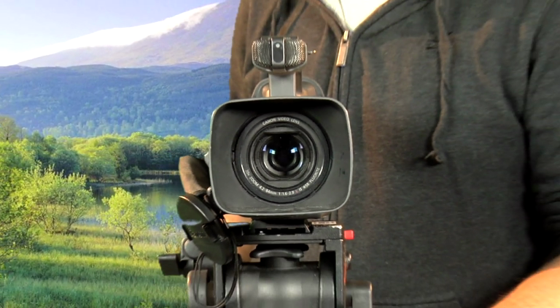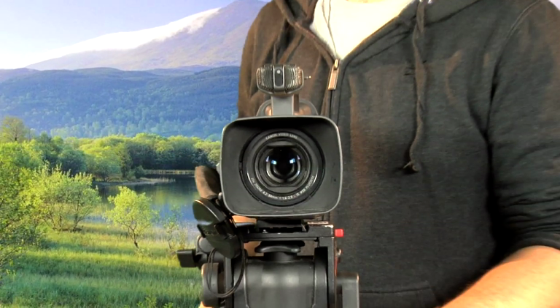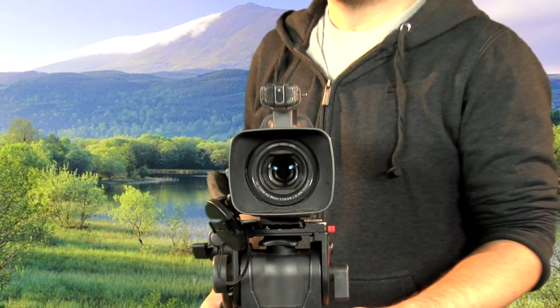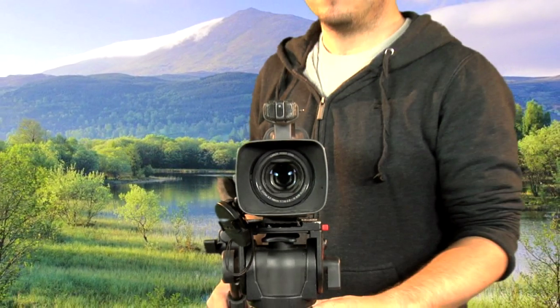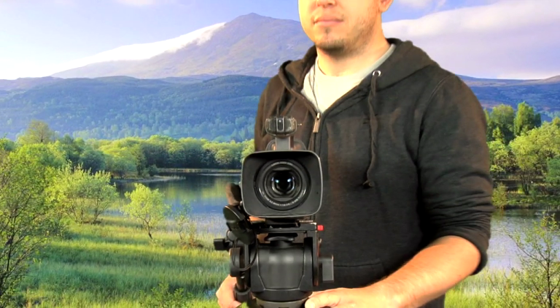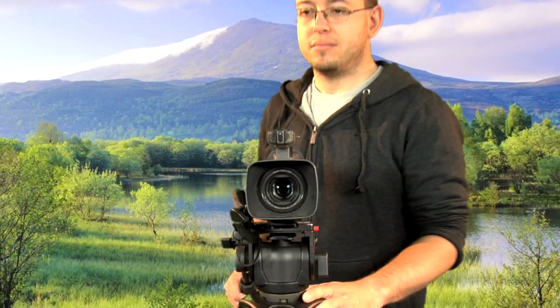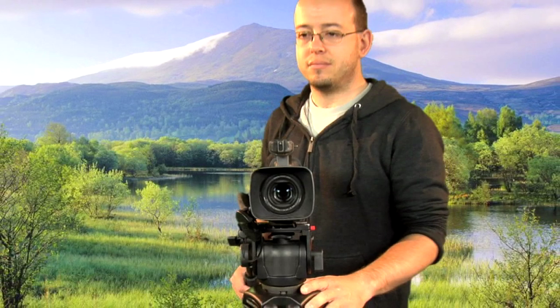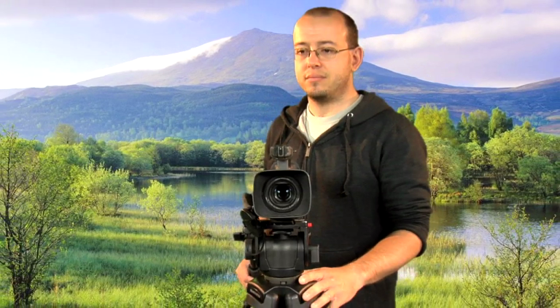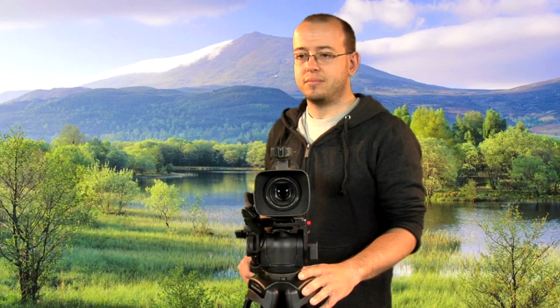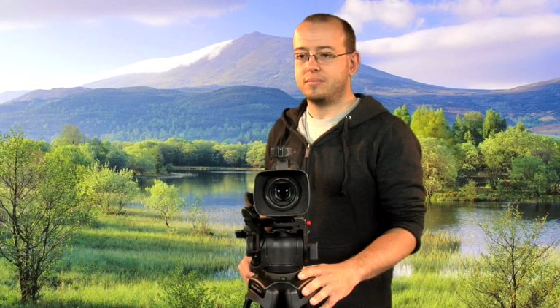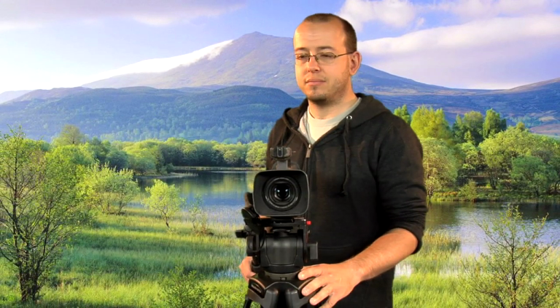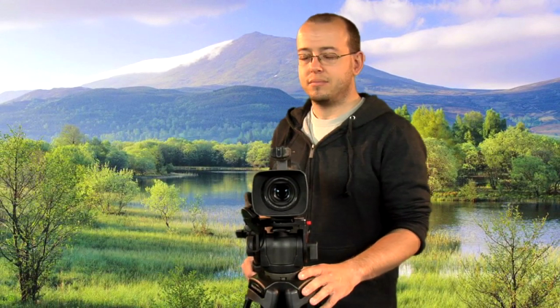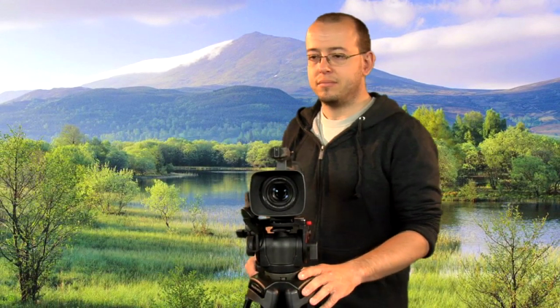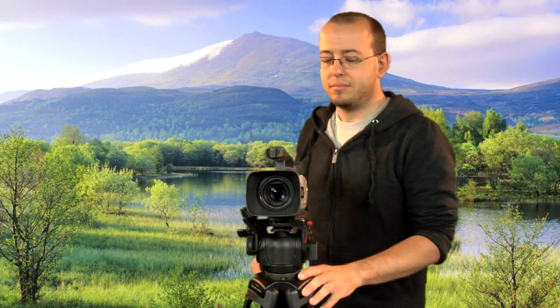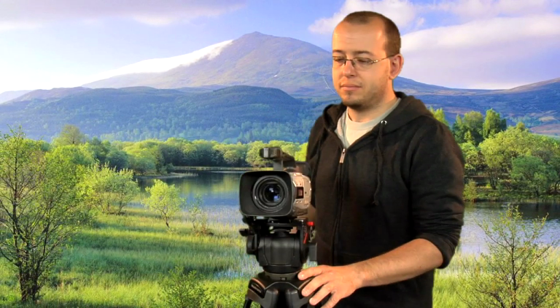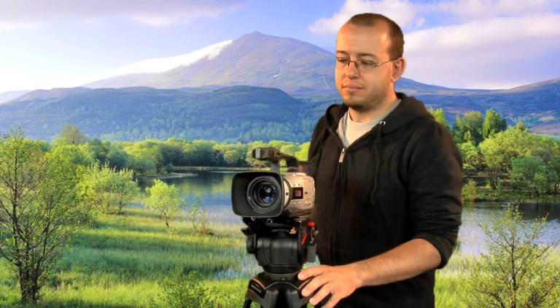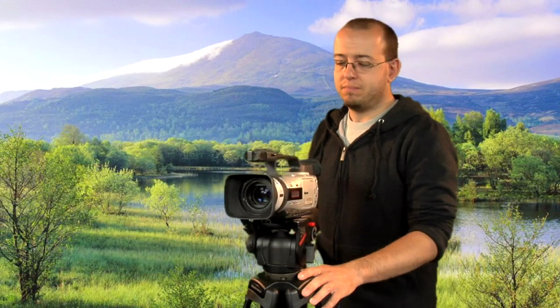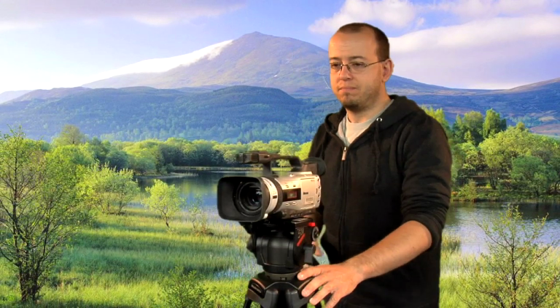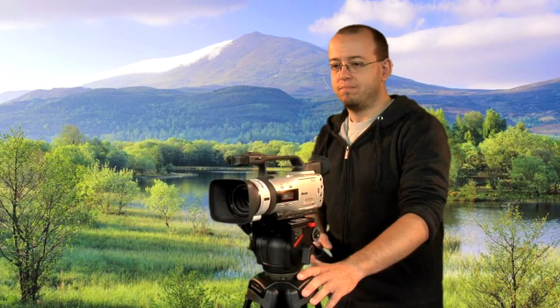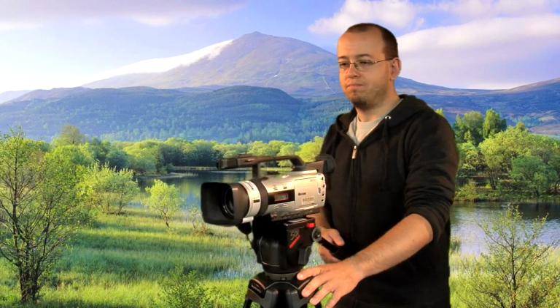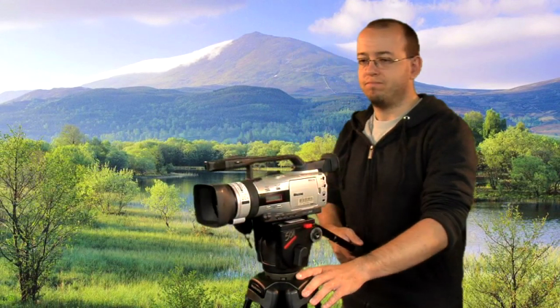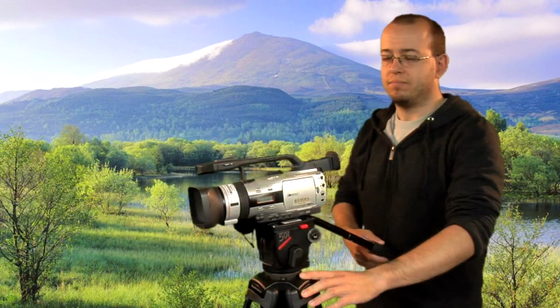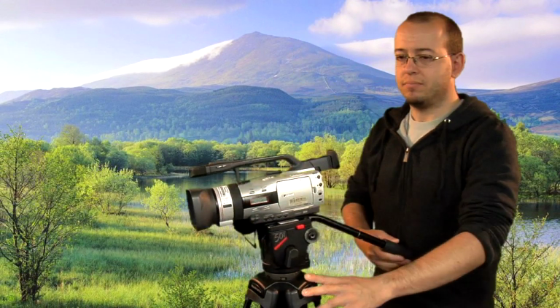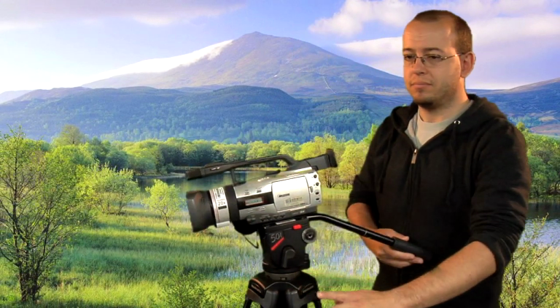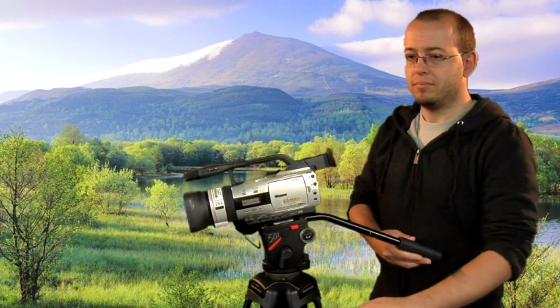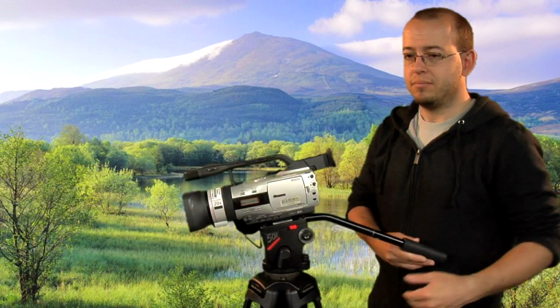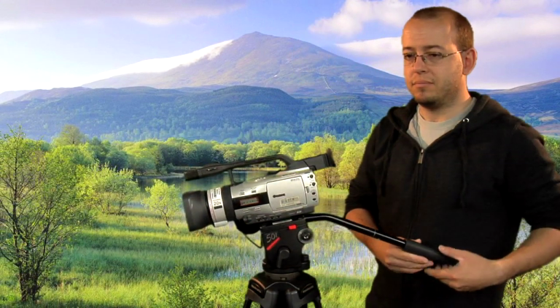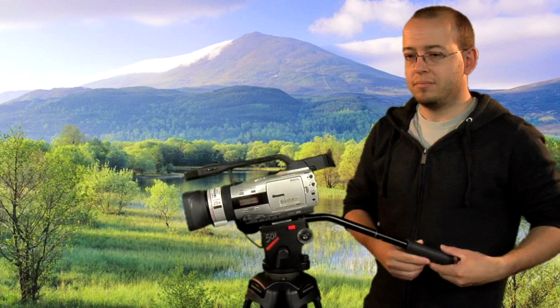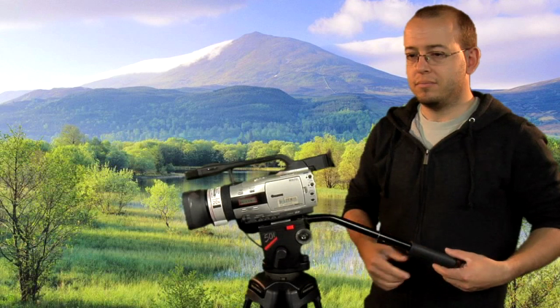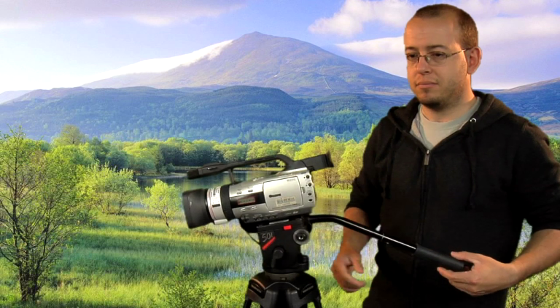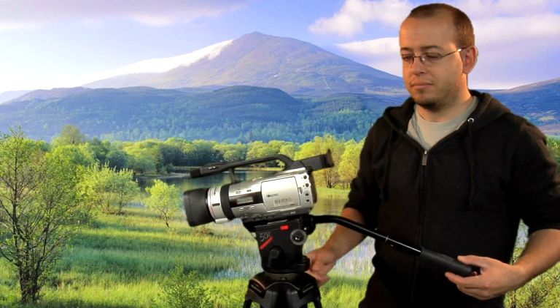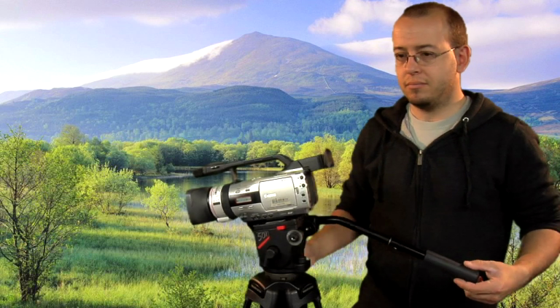Here we have Robin who's modeling for us today in this demonstration and he has the Canon XM2 already set up on a tripod.